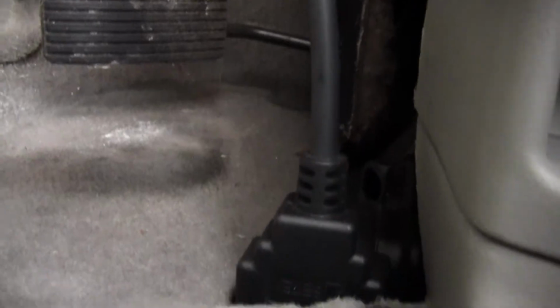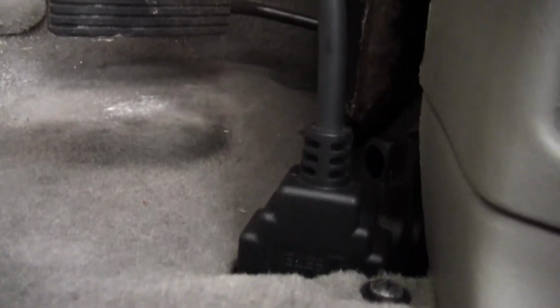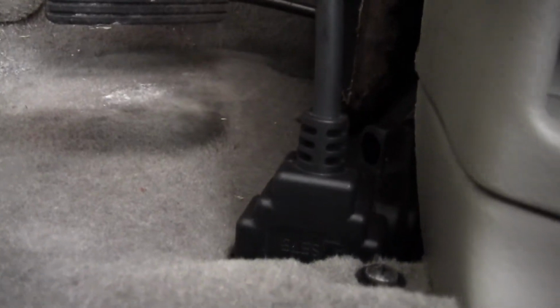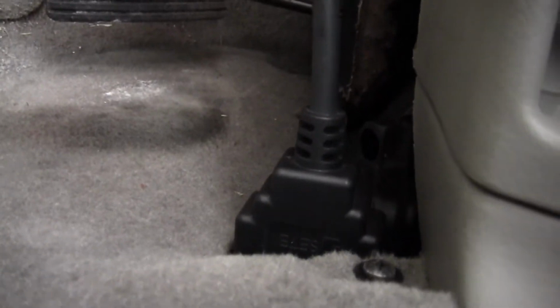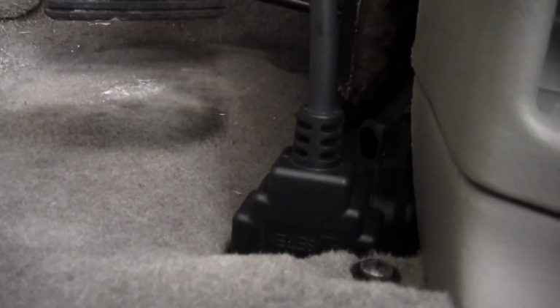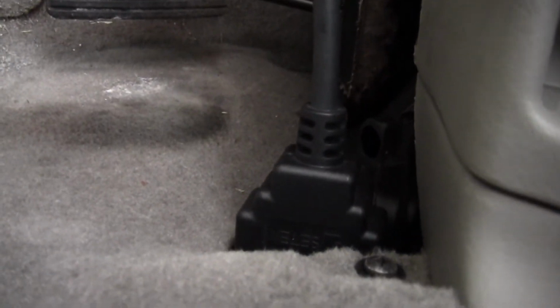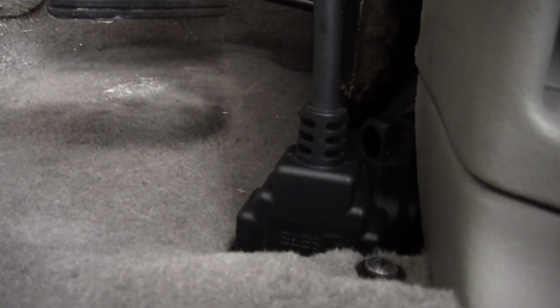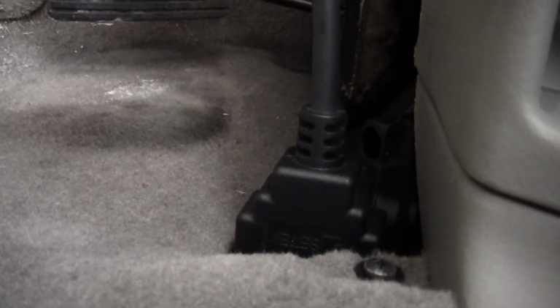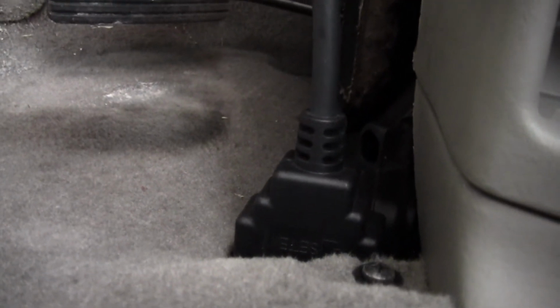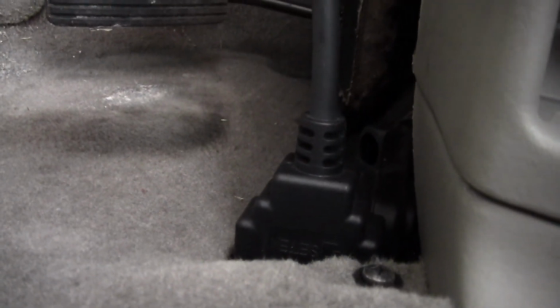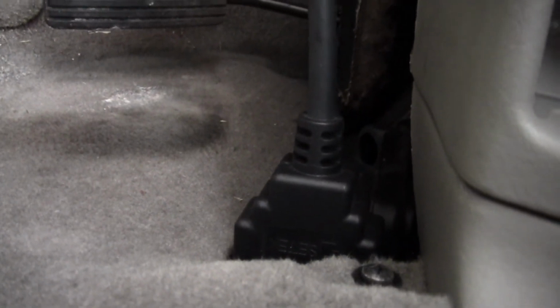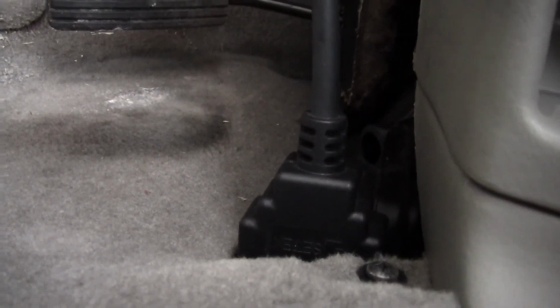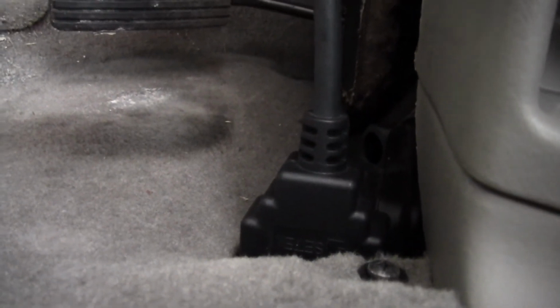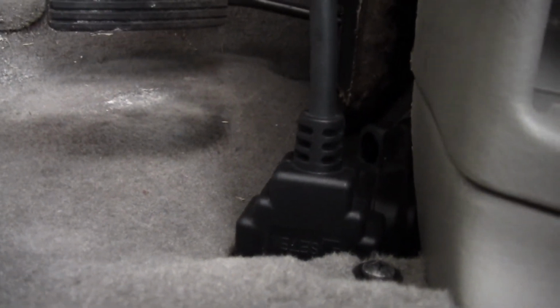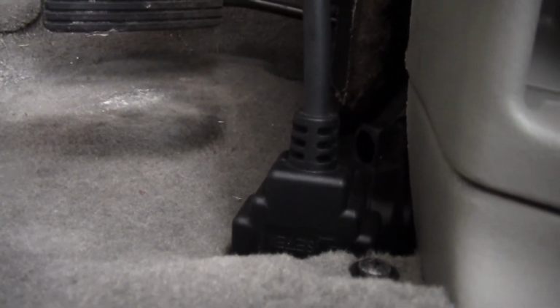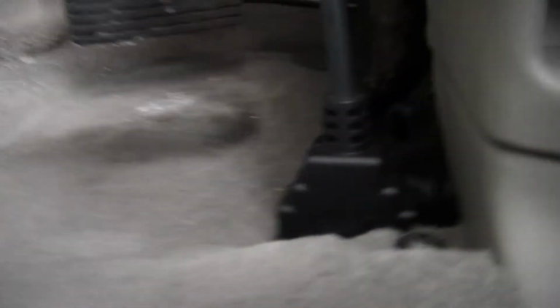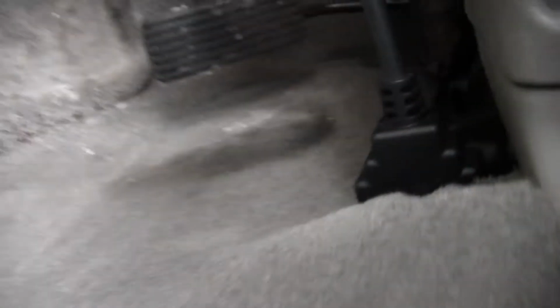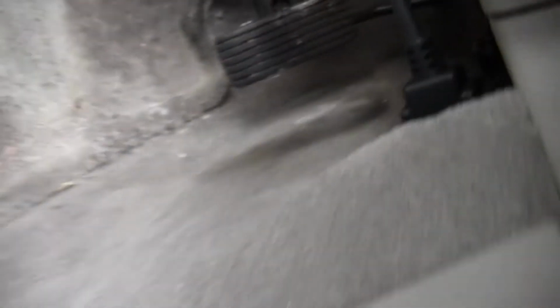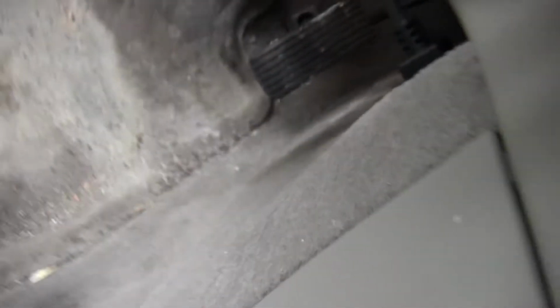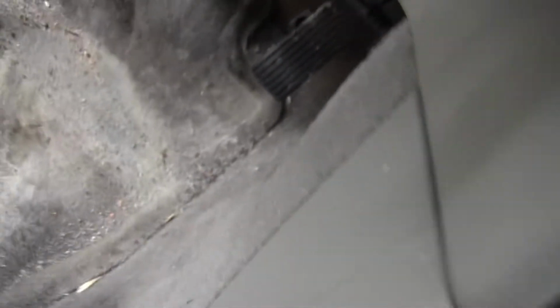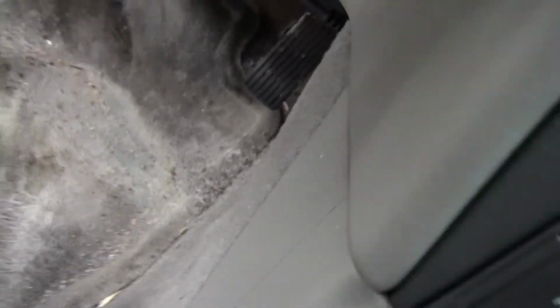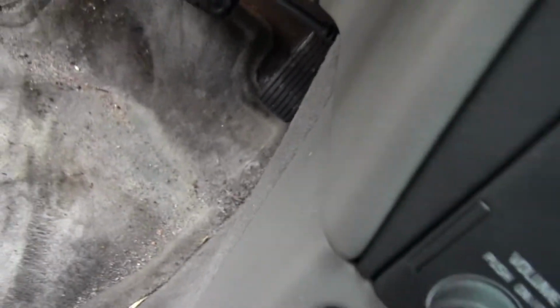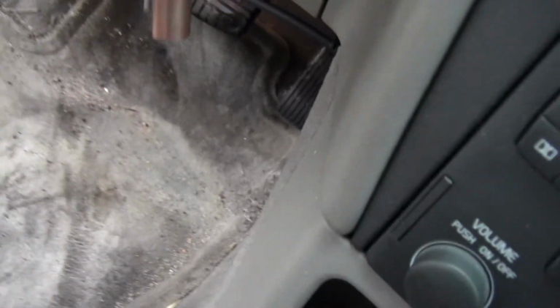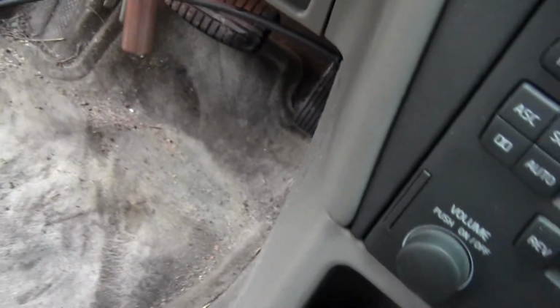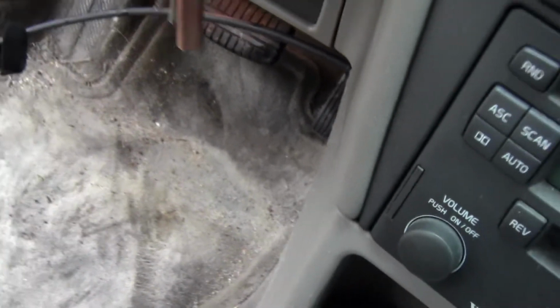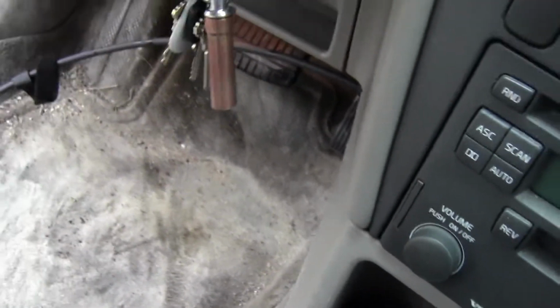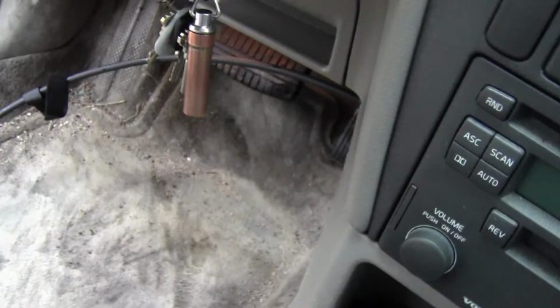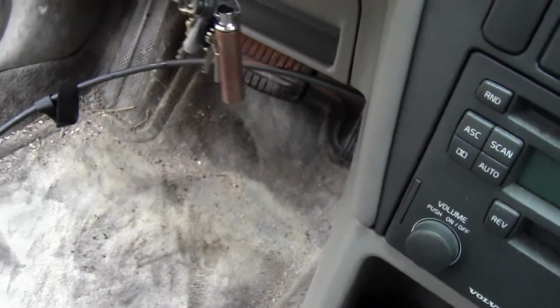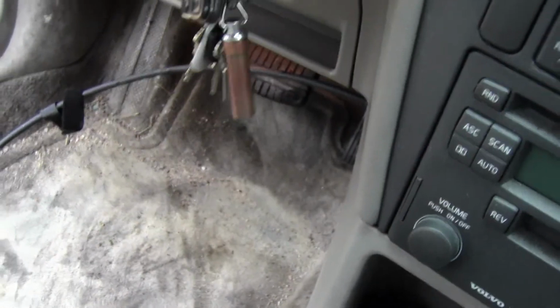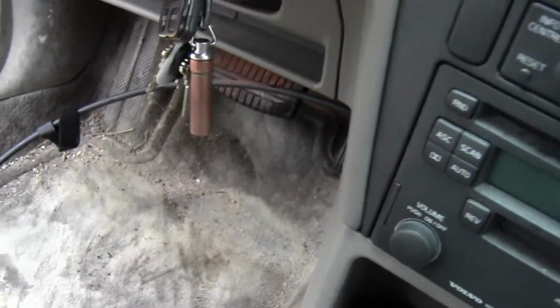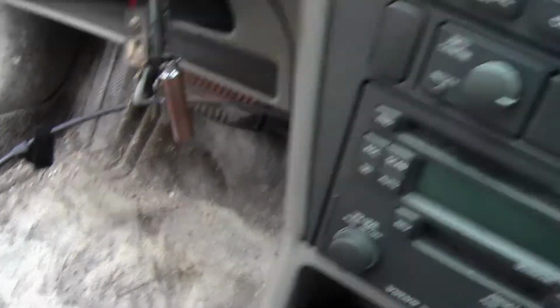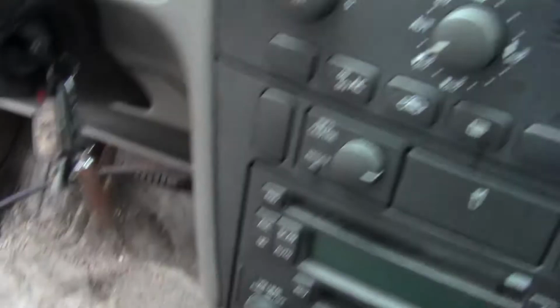So there it is — the OBD2 port is what you want to hook it up to, right by the driver's side footwell.